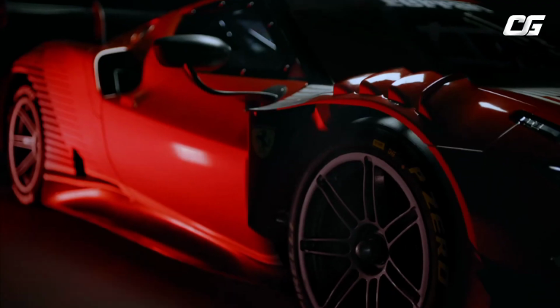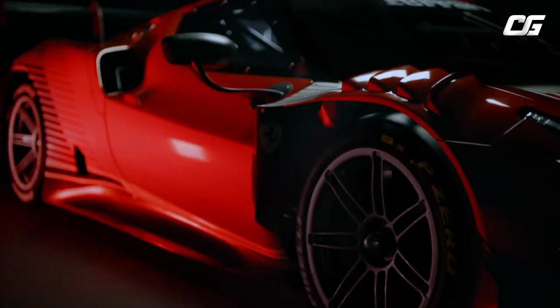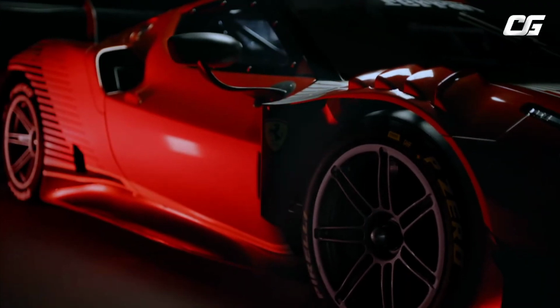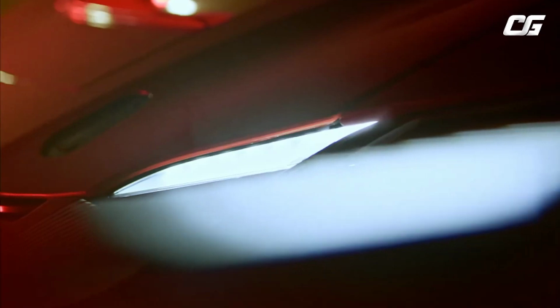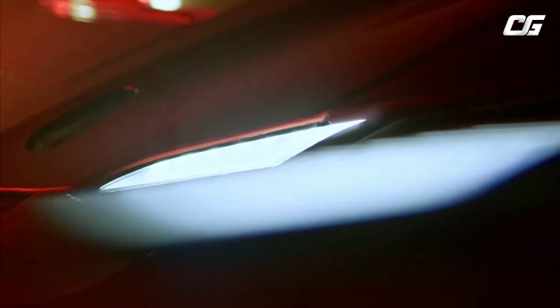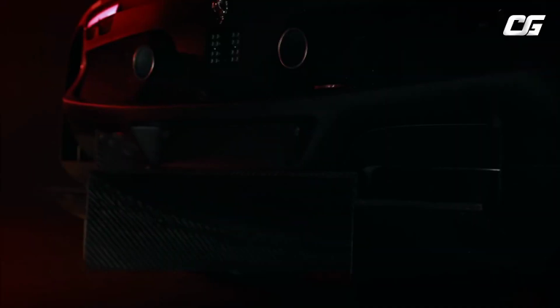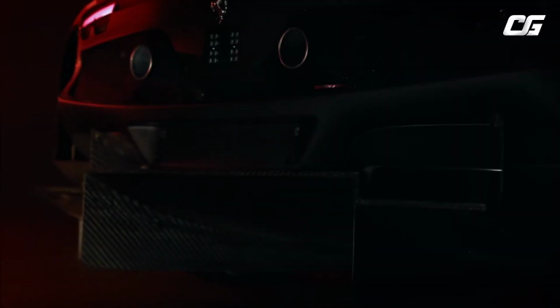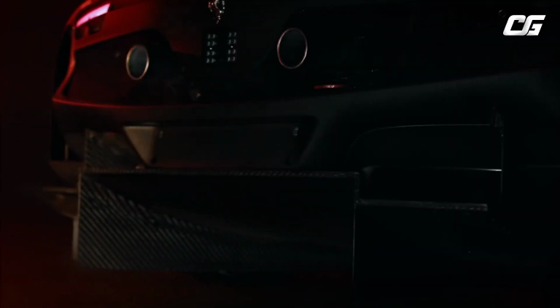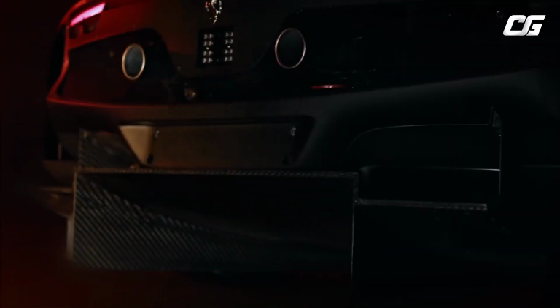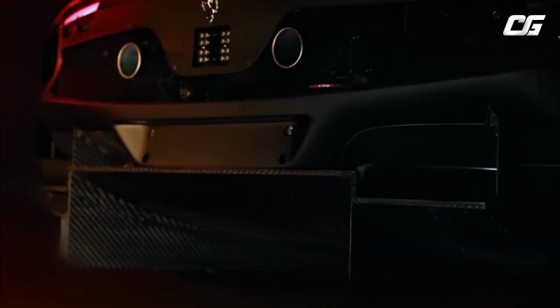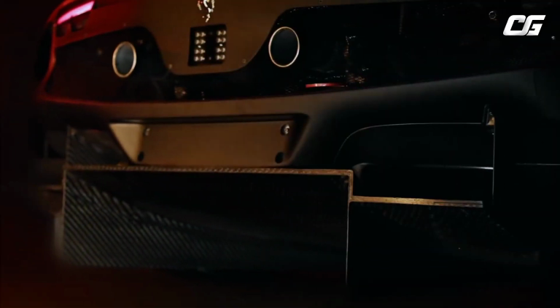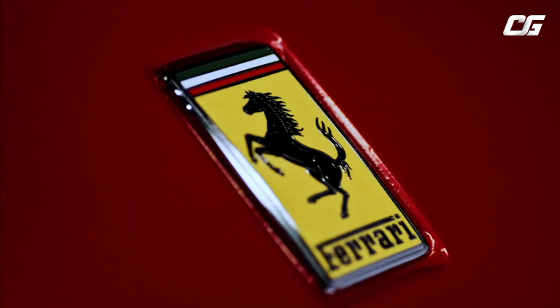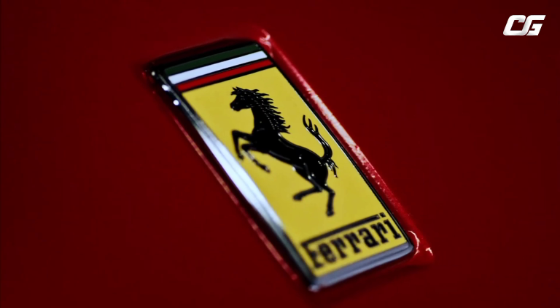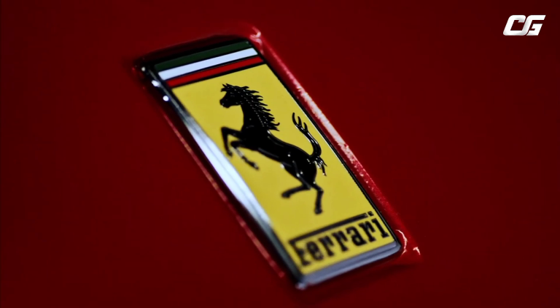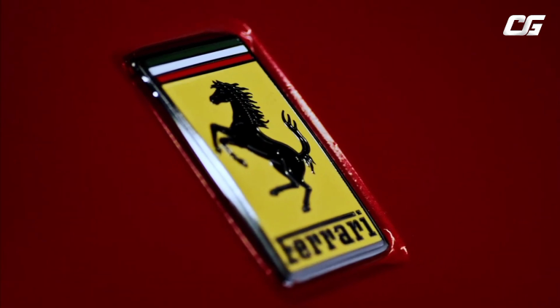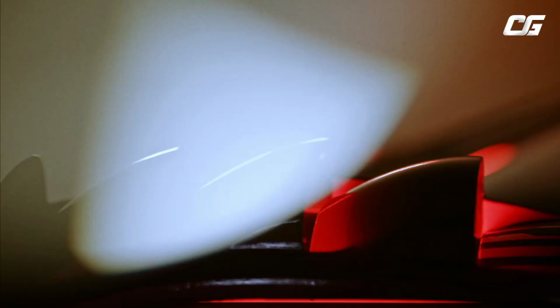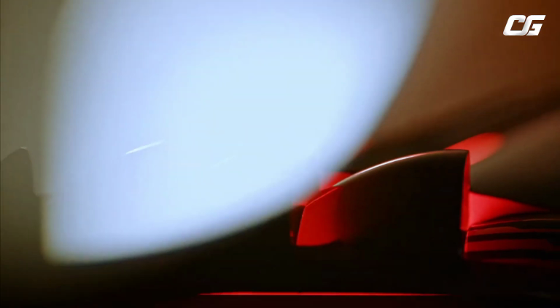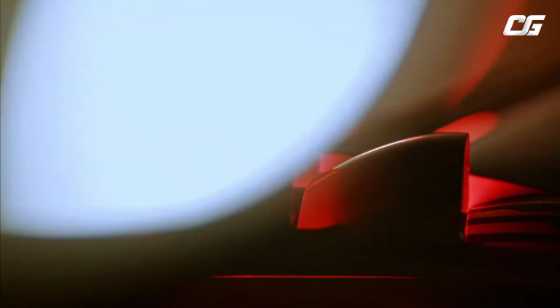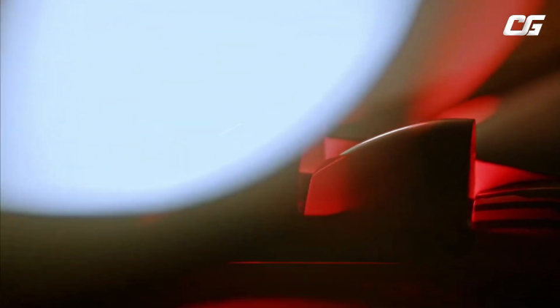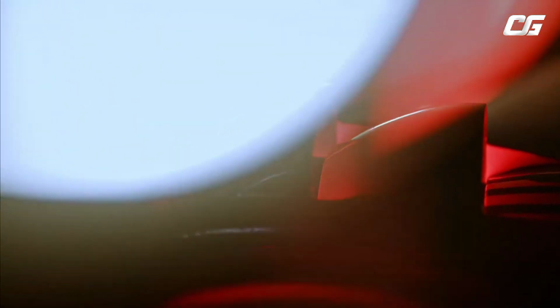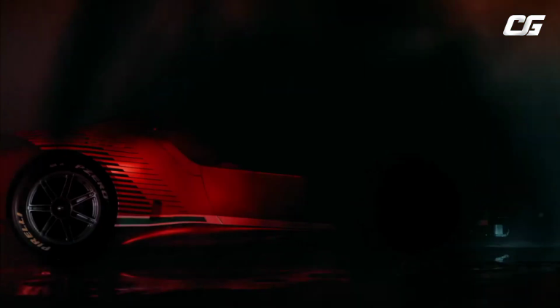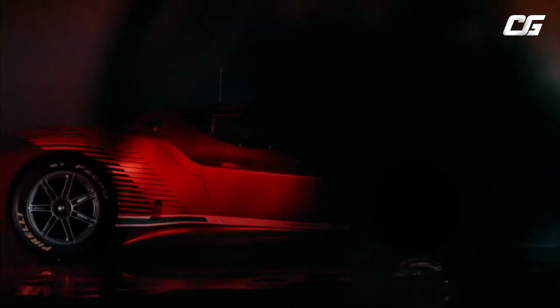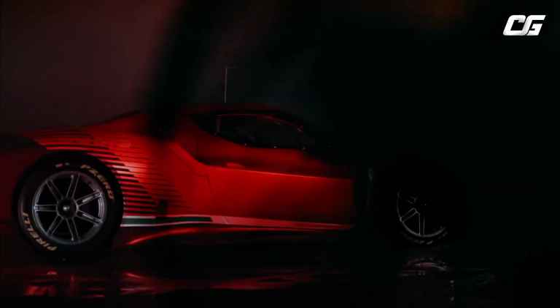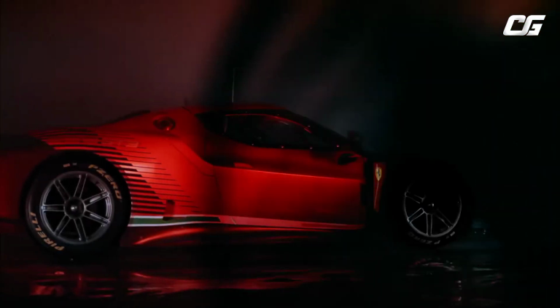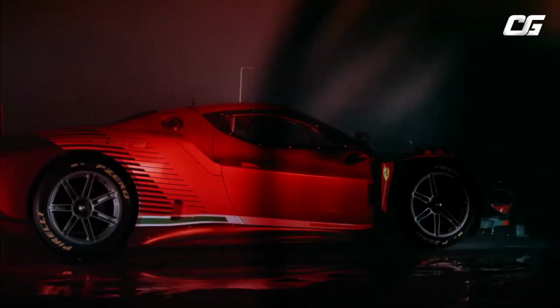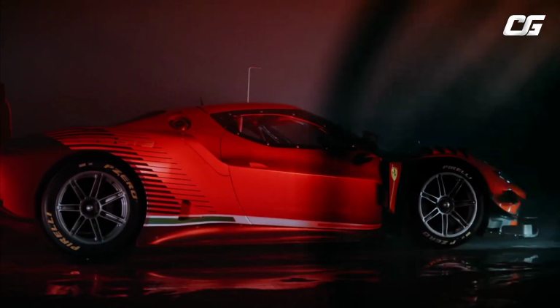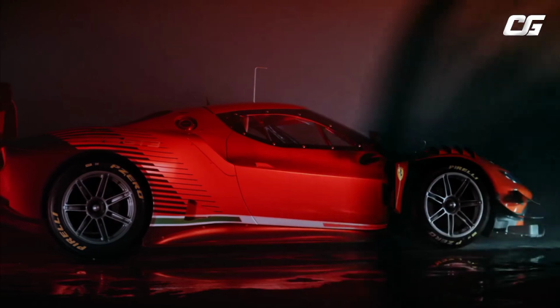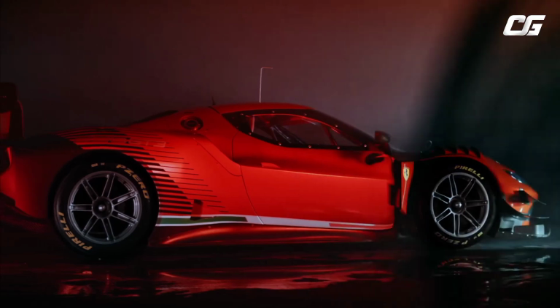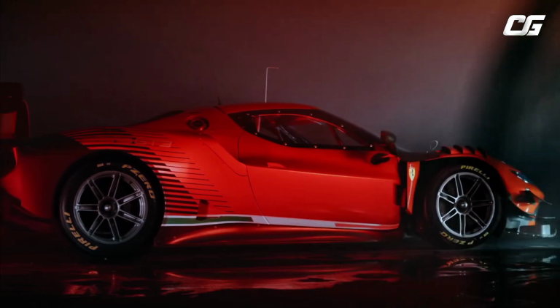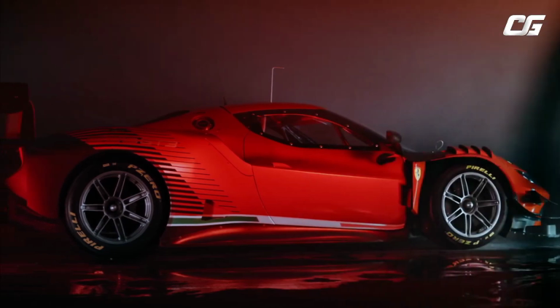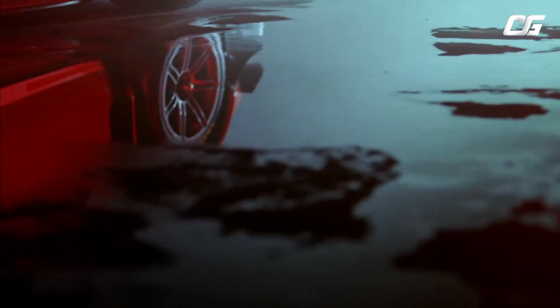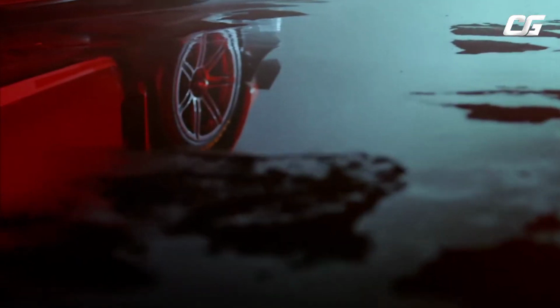This car has been meticulously designed in every detail and from every angle, in compliance with the new GT3 regulations.